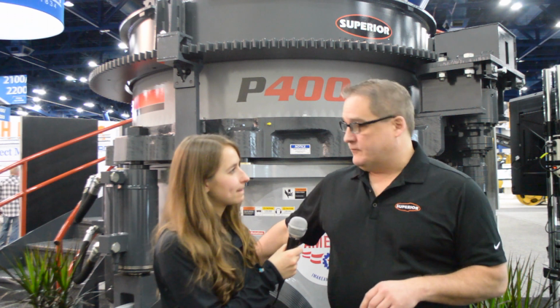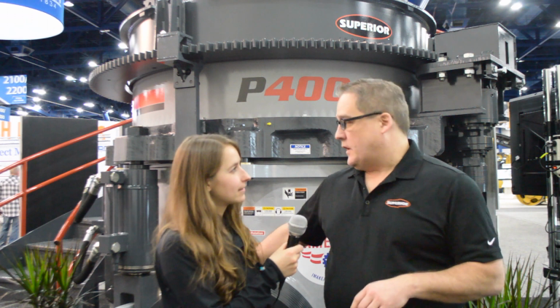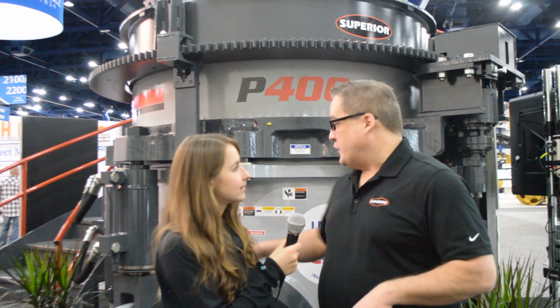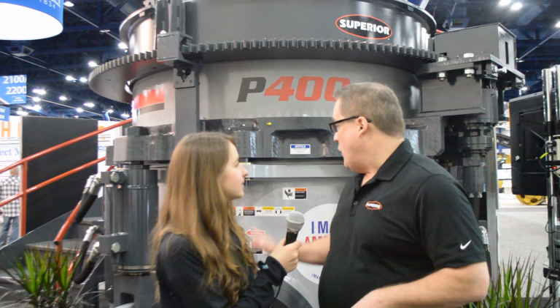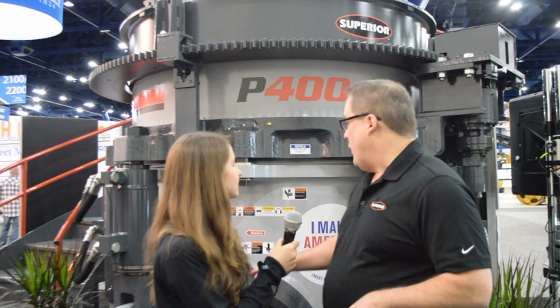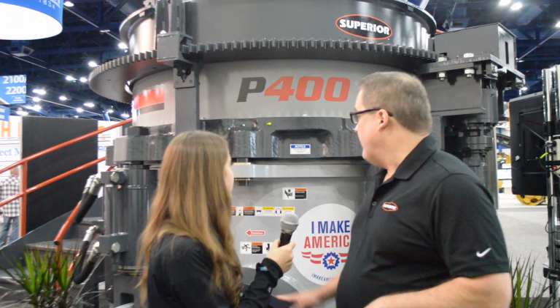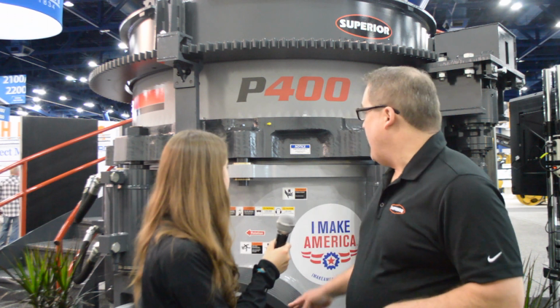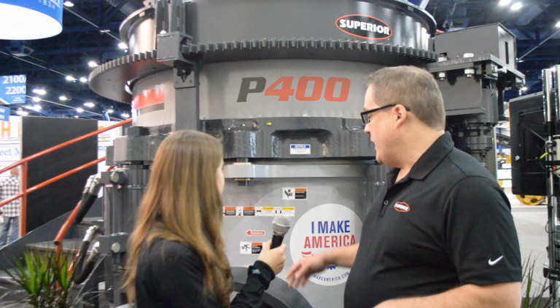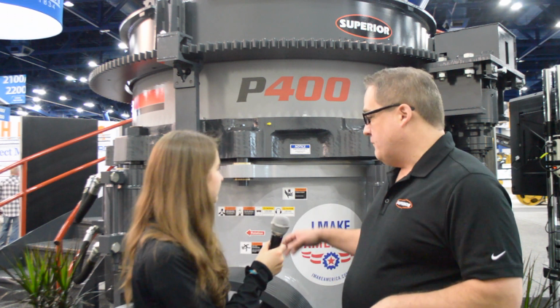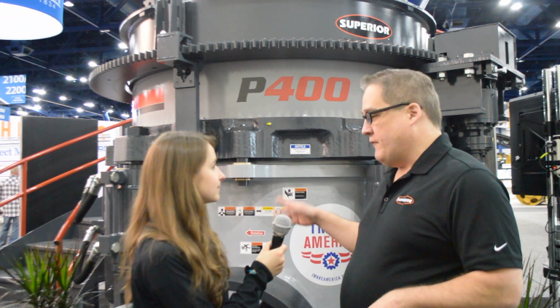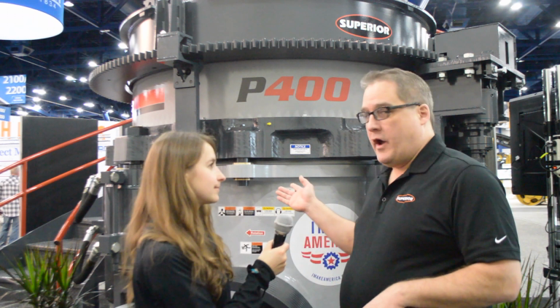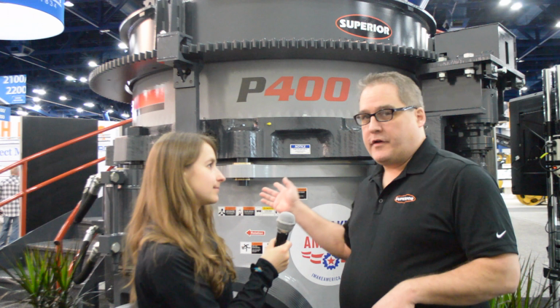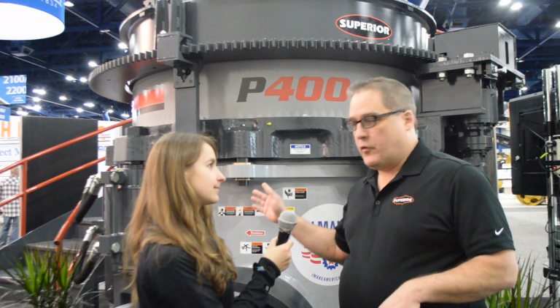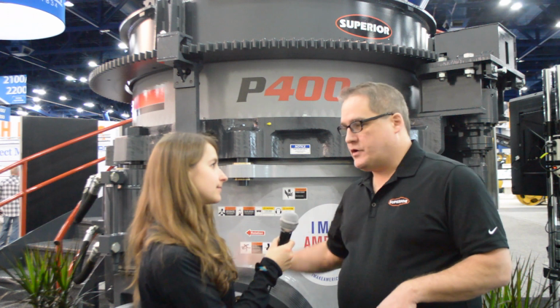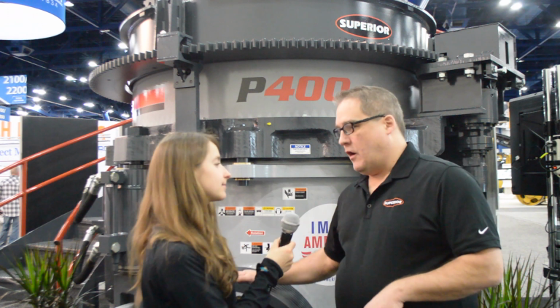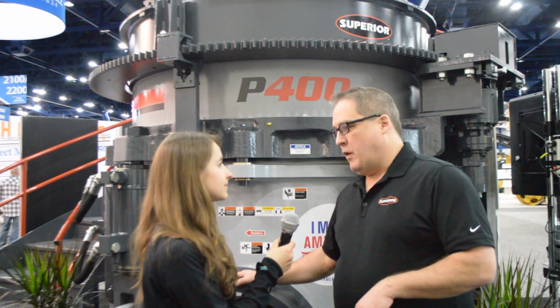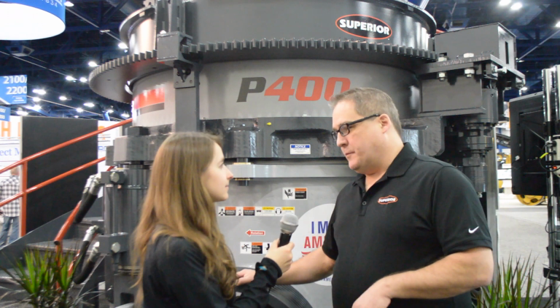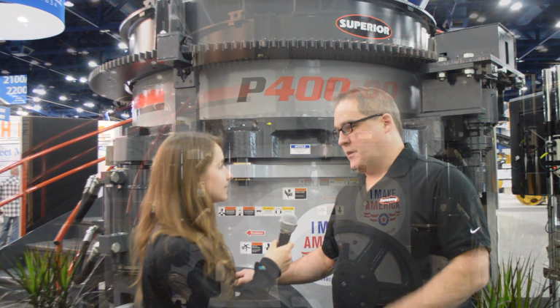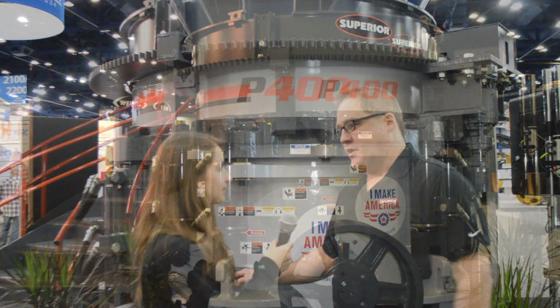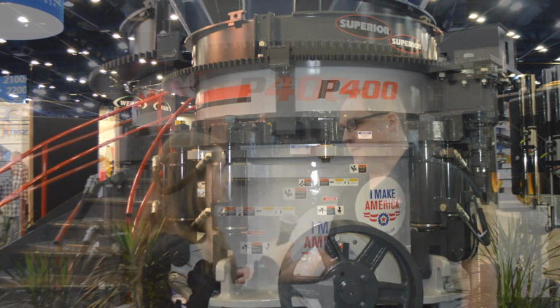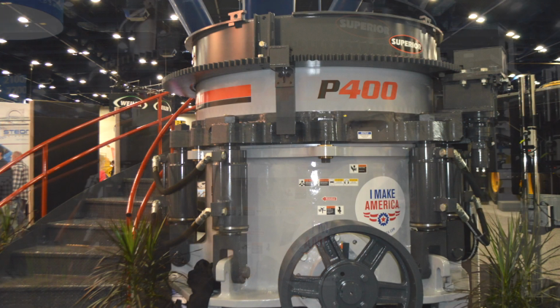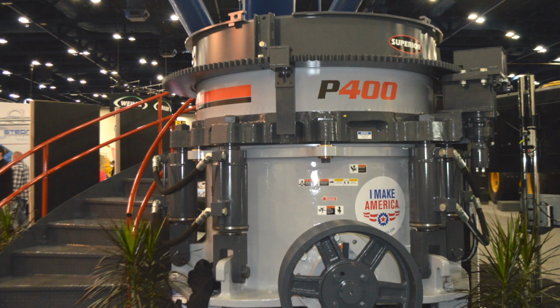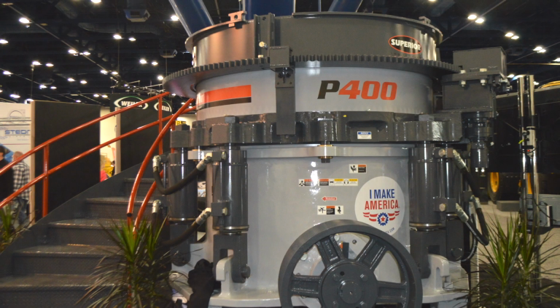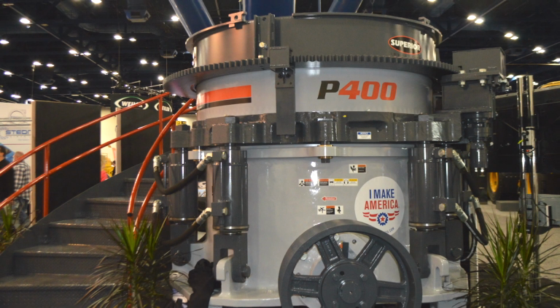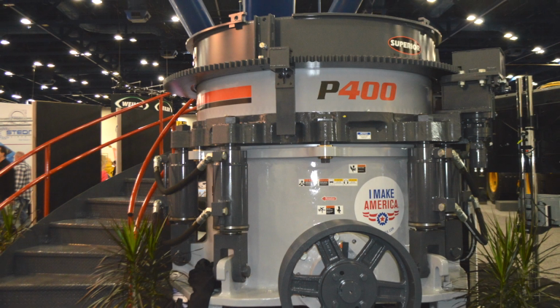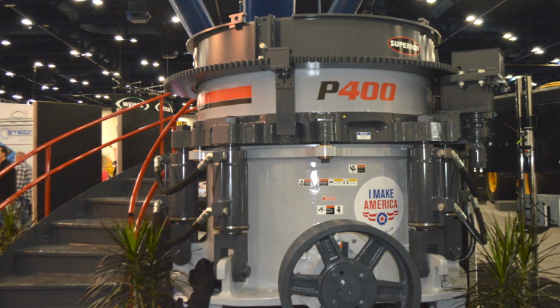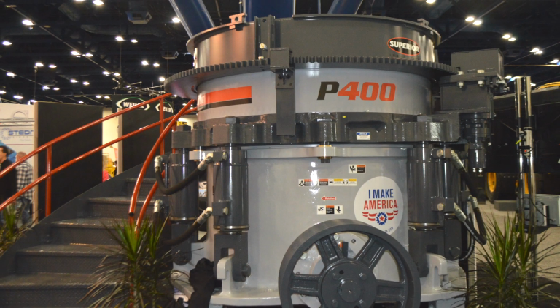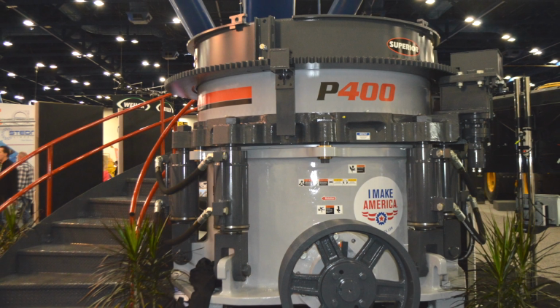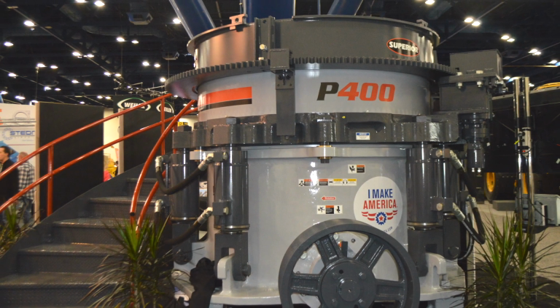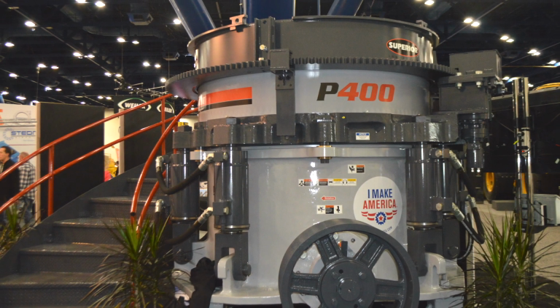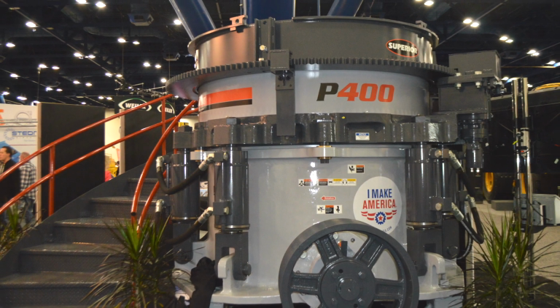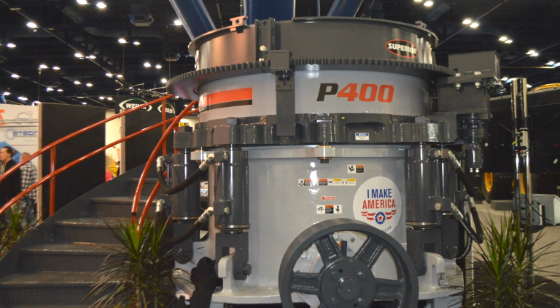At the show here we have our Patriot P400 Cone Crusher — all bronze bushing machine, heavy duty, high performance cone.